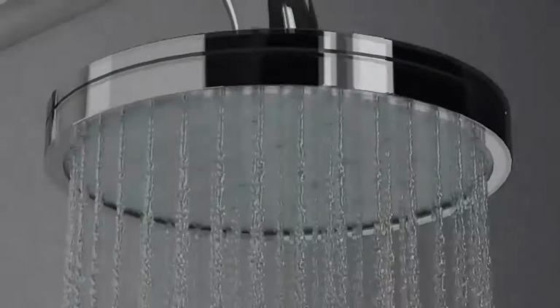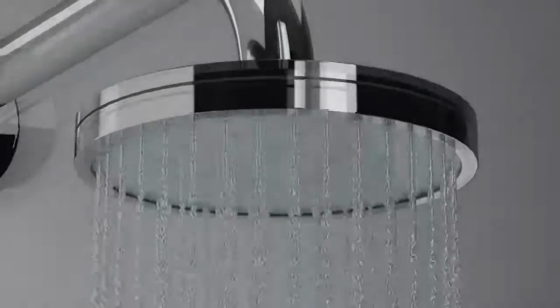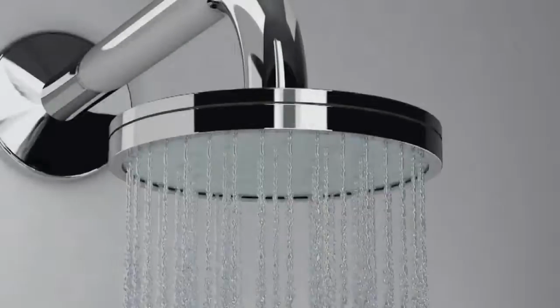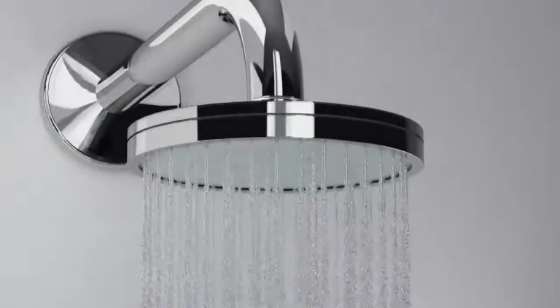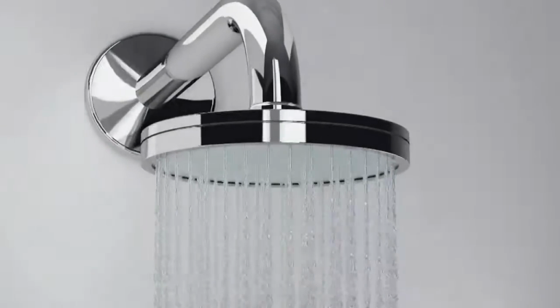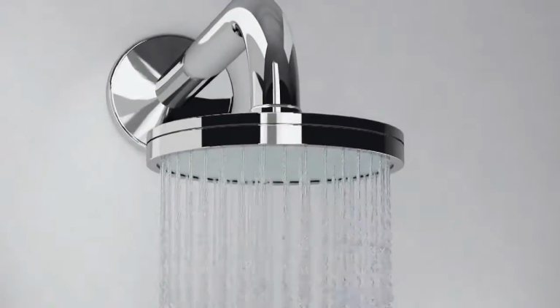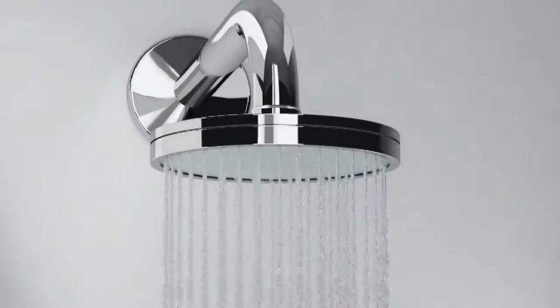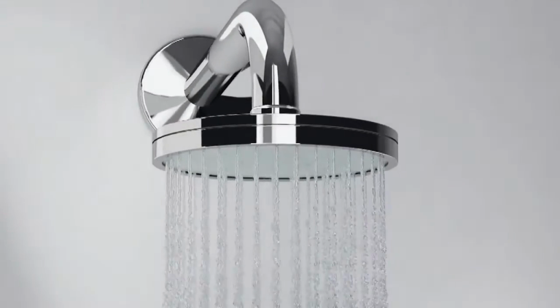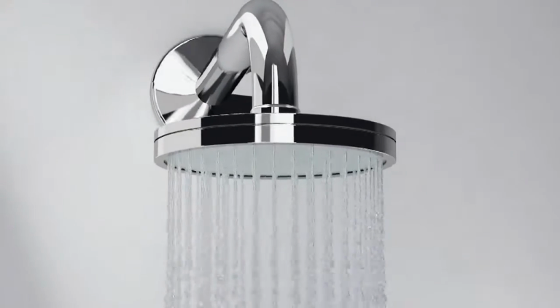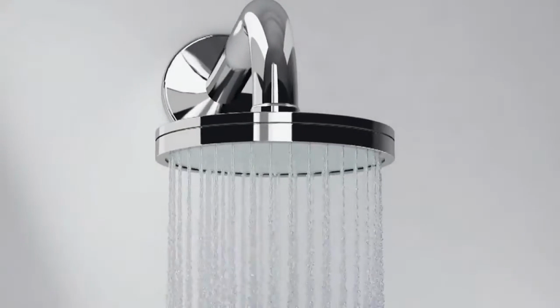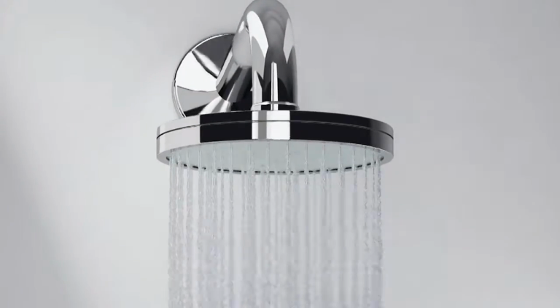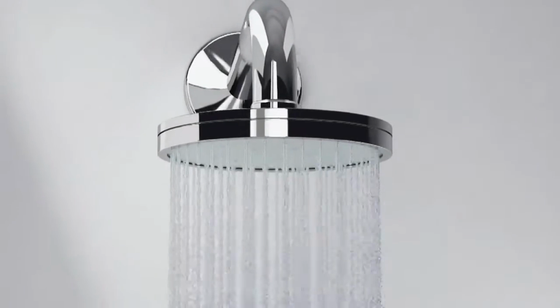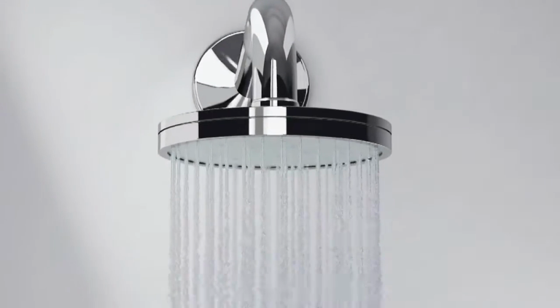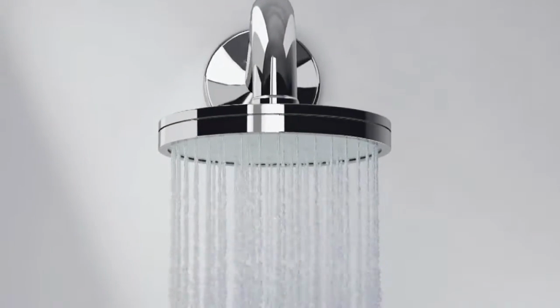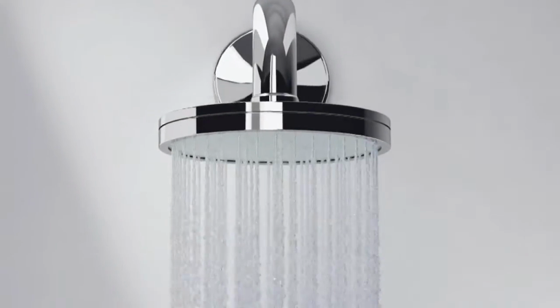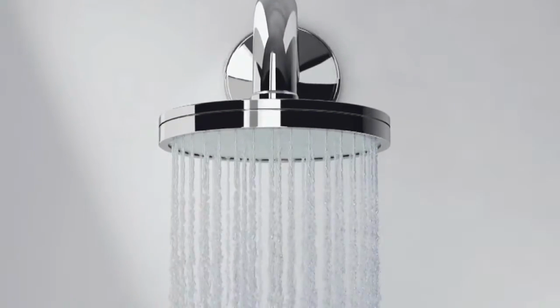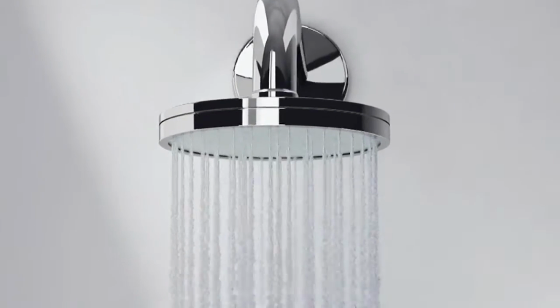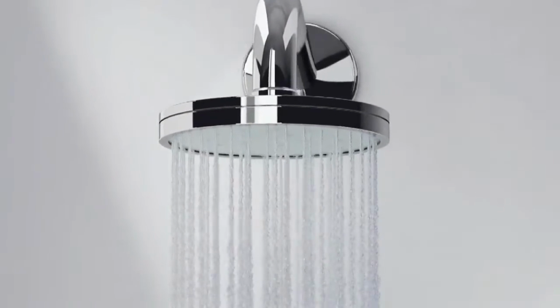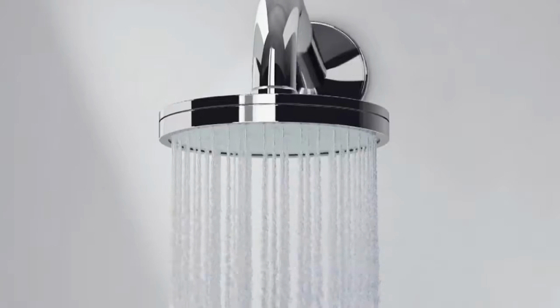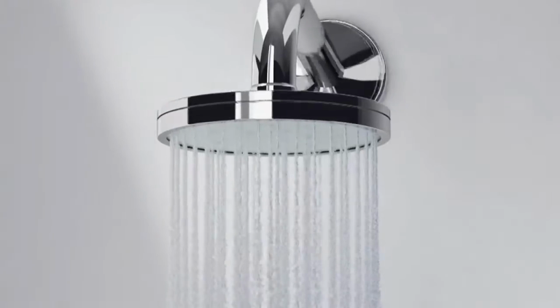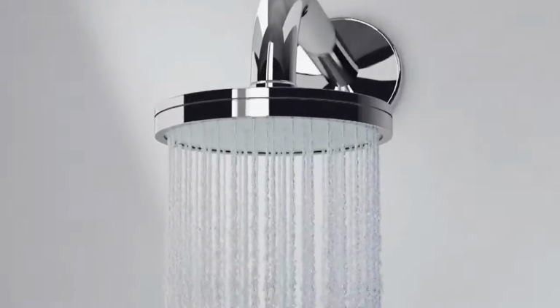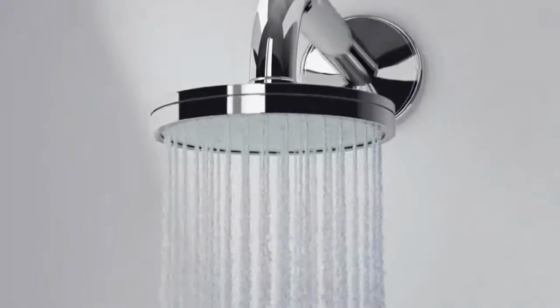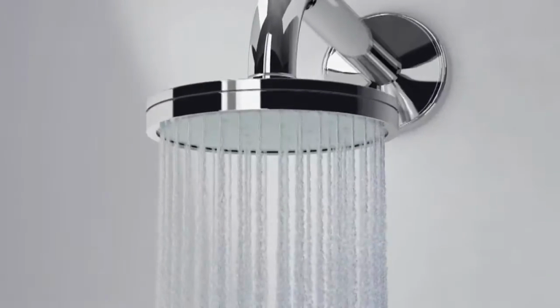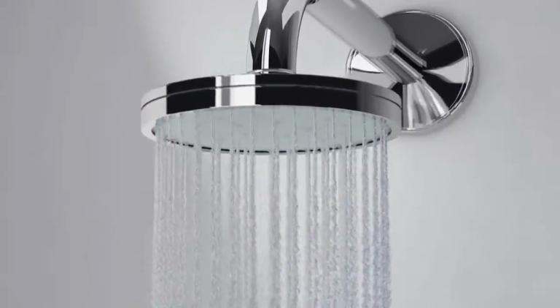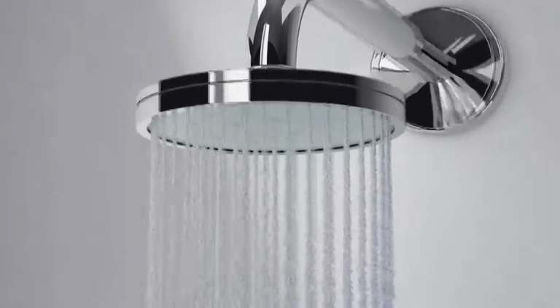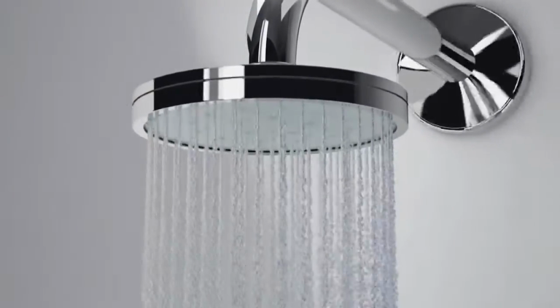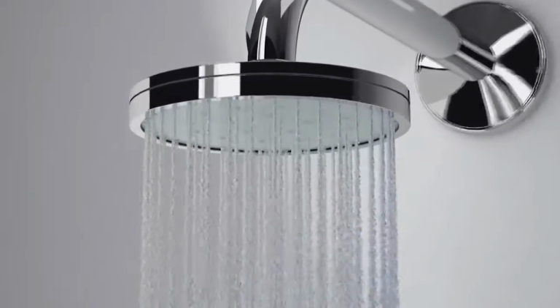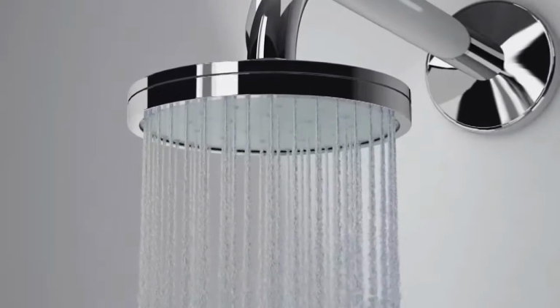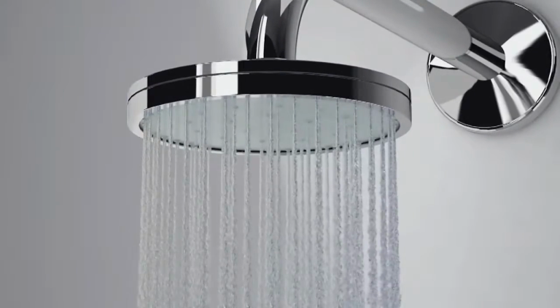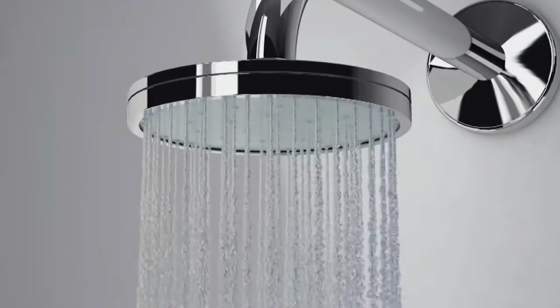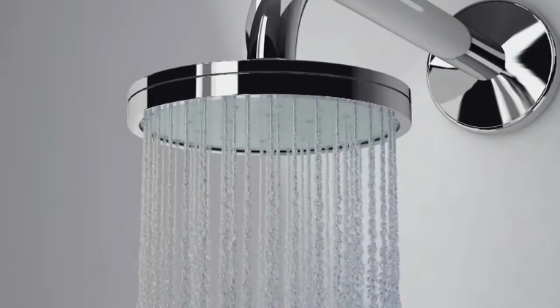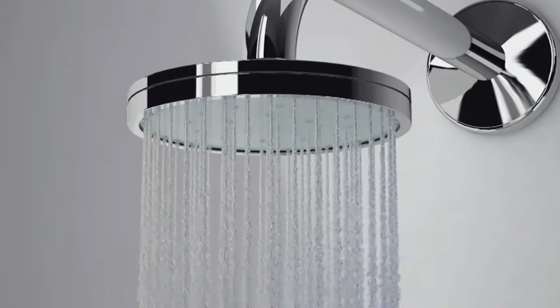This revolutionary shower head will make your bathing experience top-notch every time, throughout time.